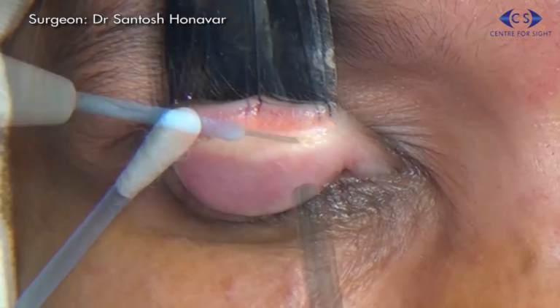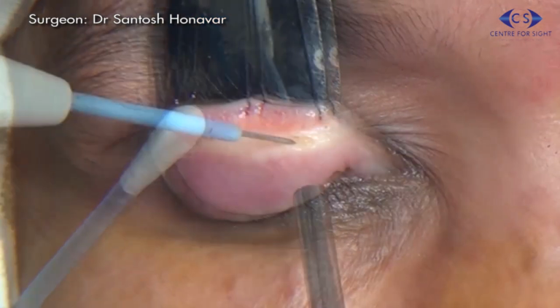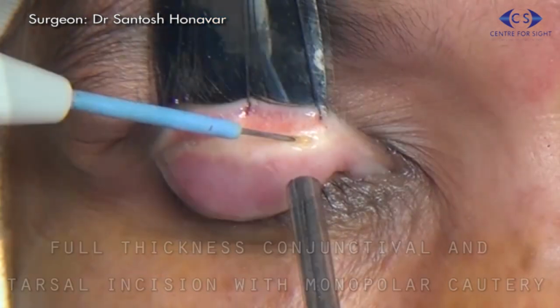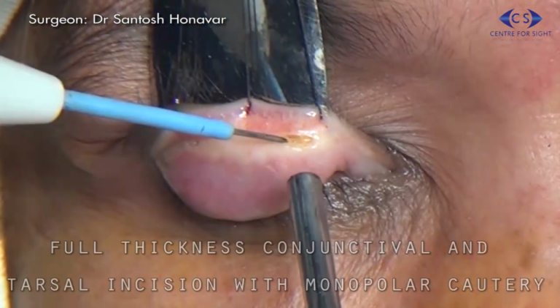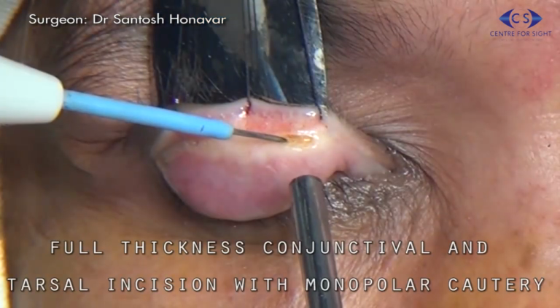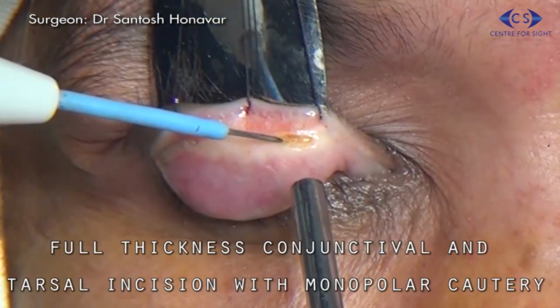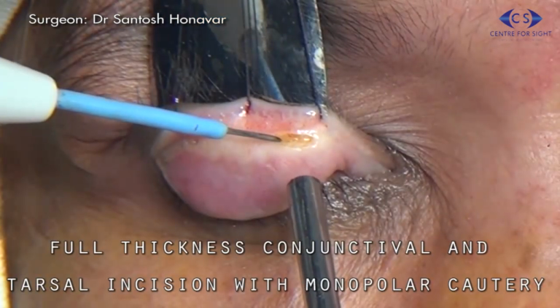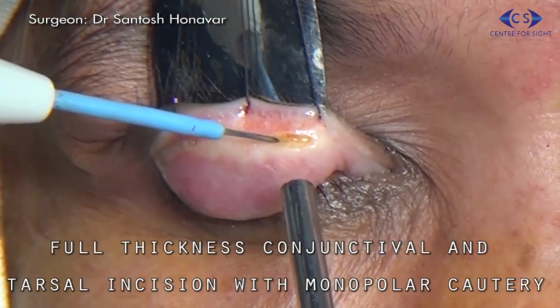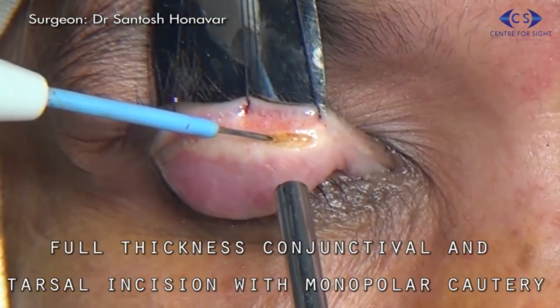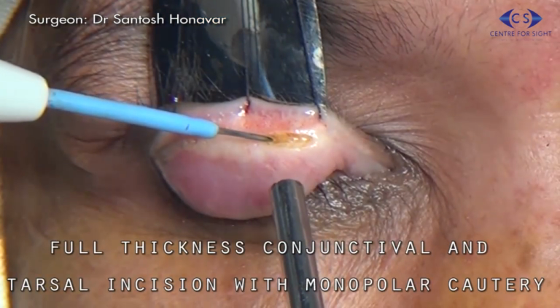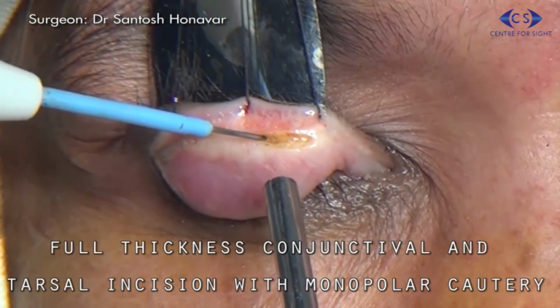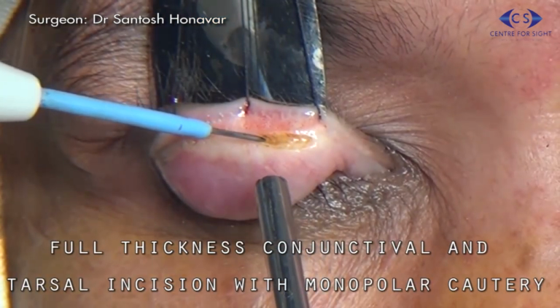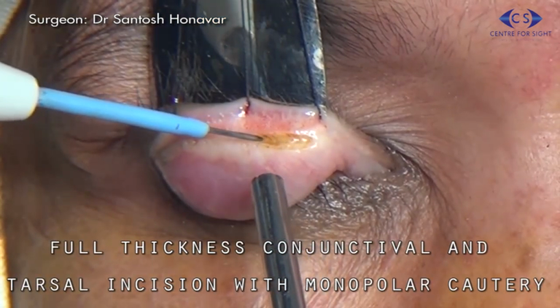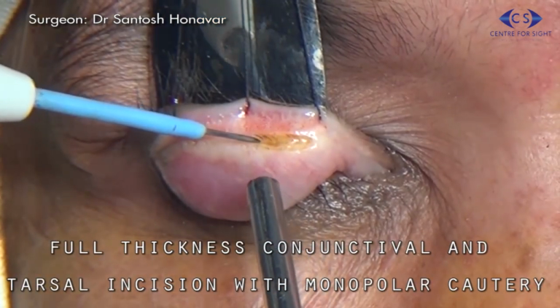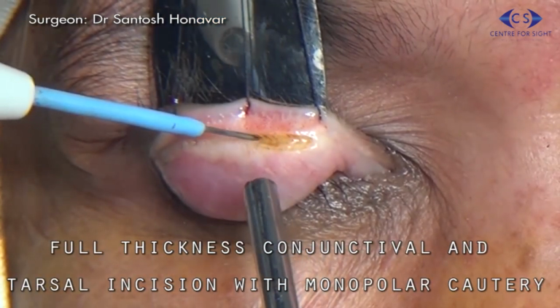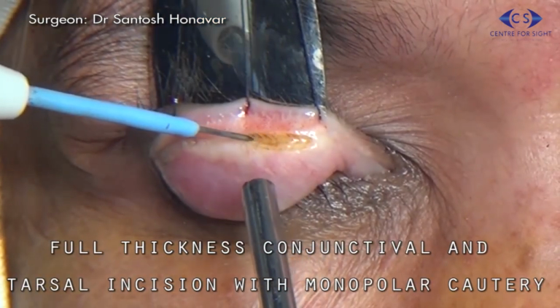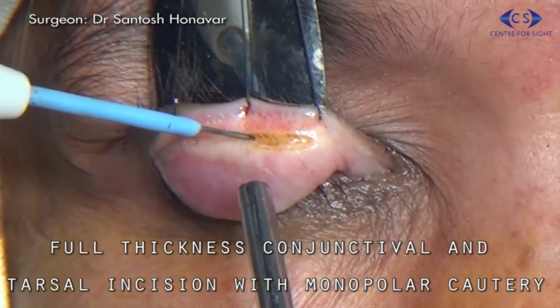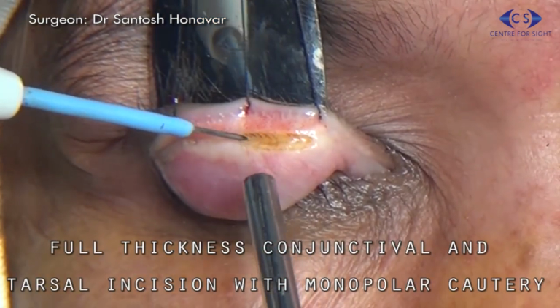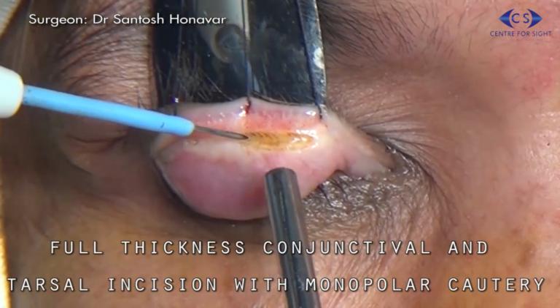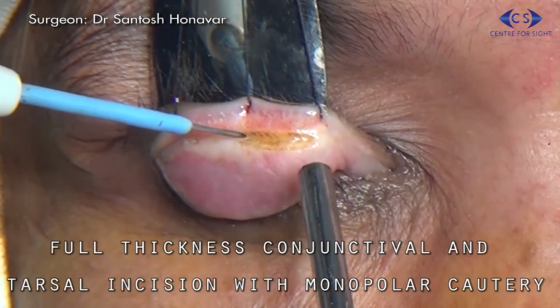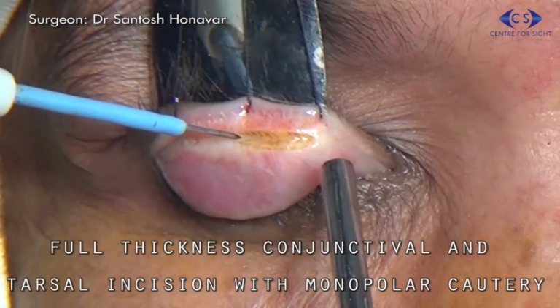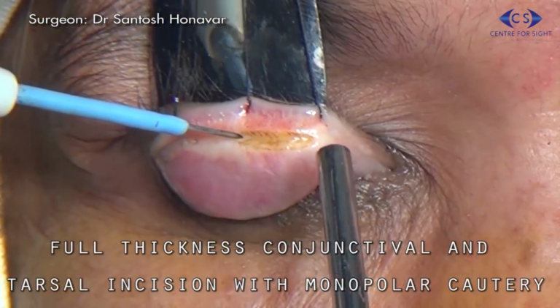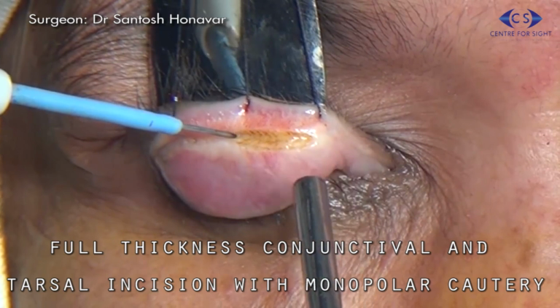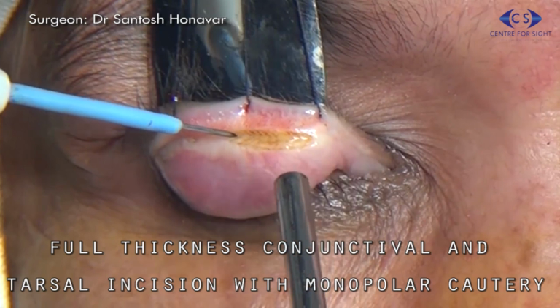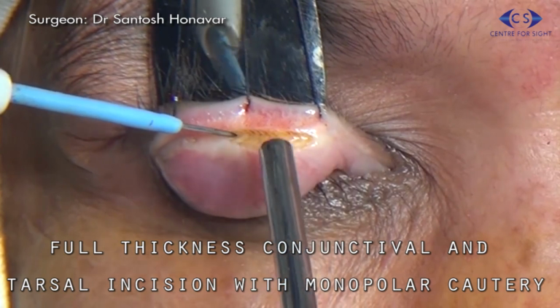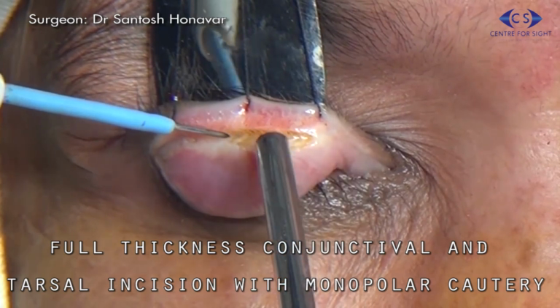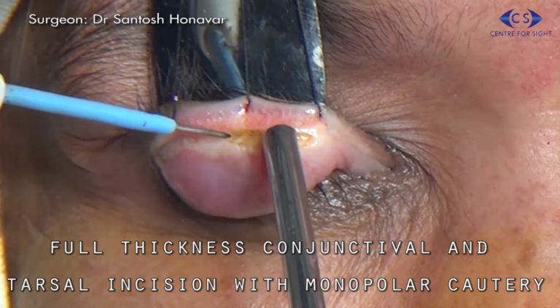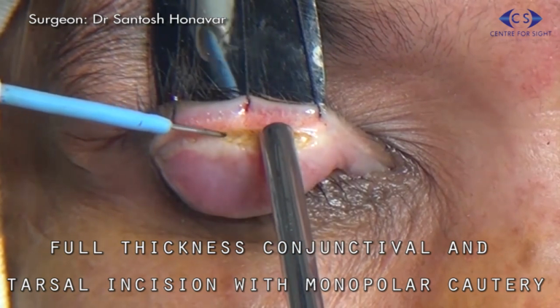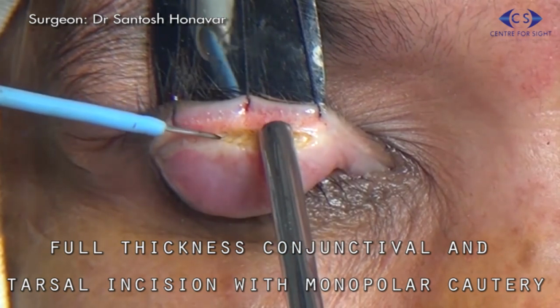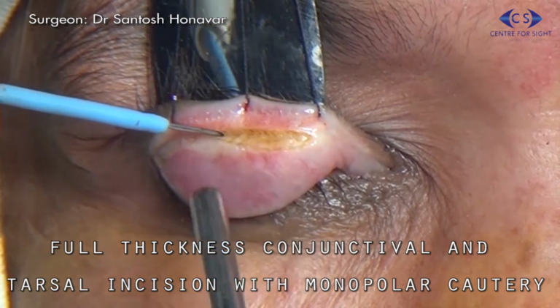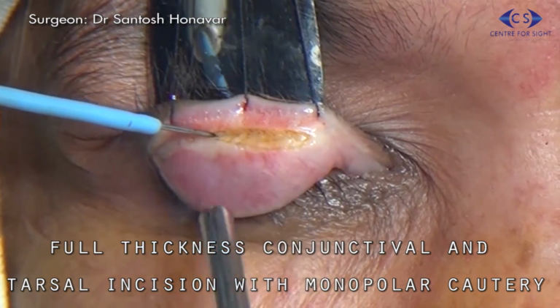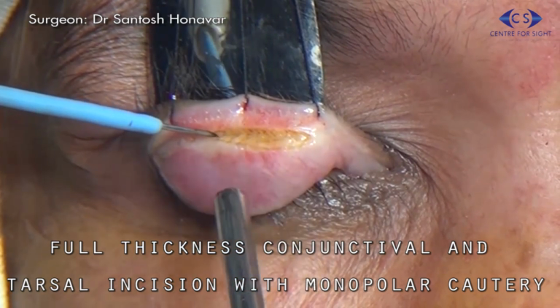Using a monopolar radio frequency electrode, the tarsus is incised full thickness along the marking.